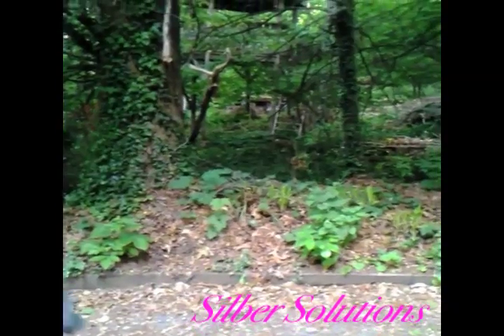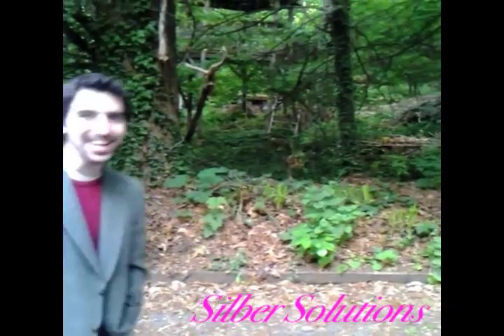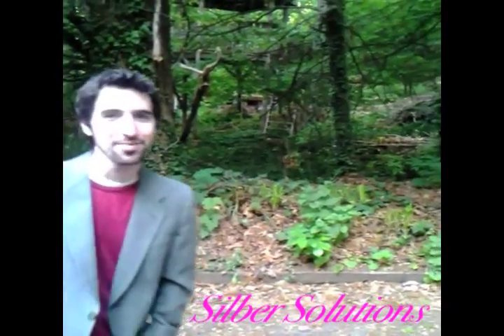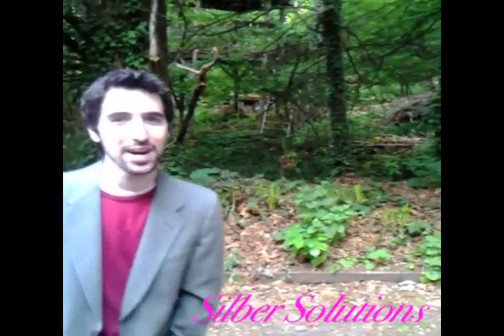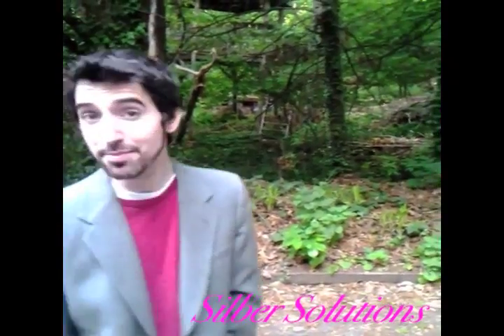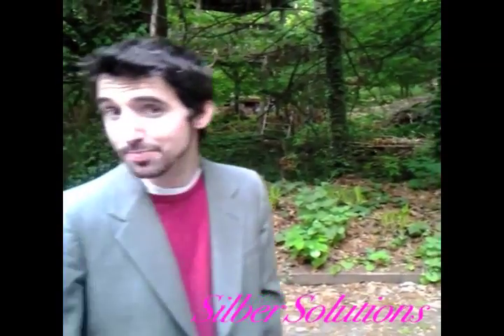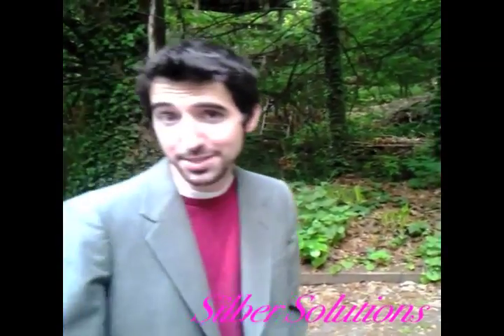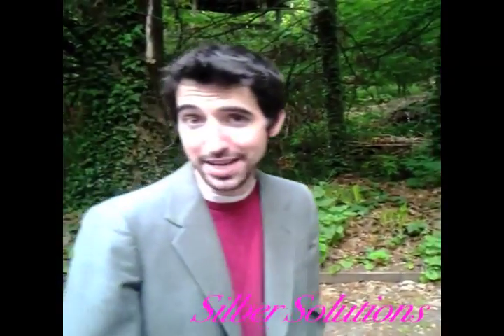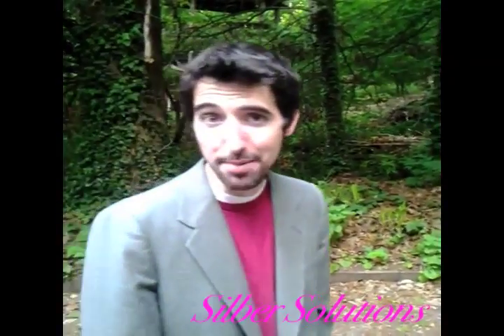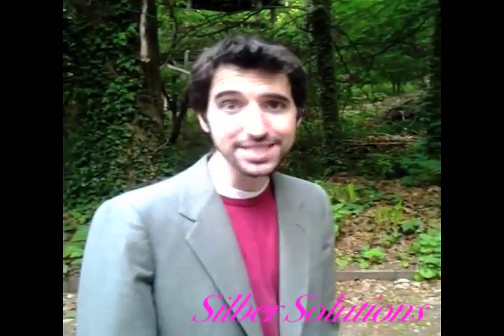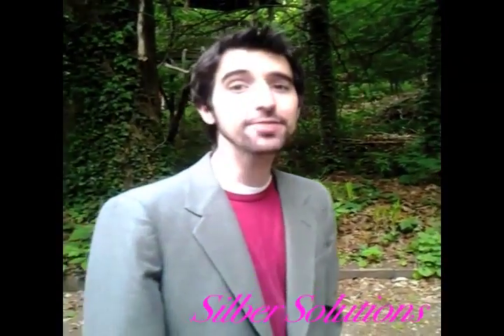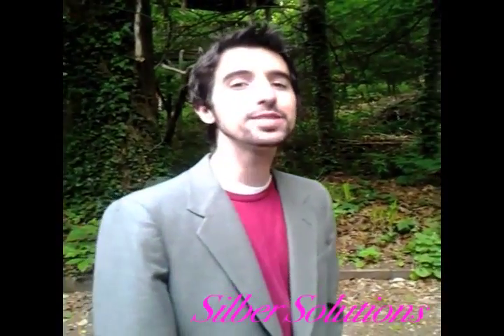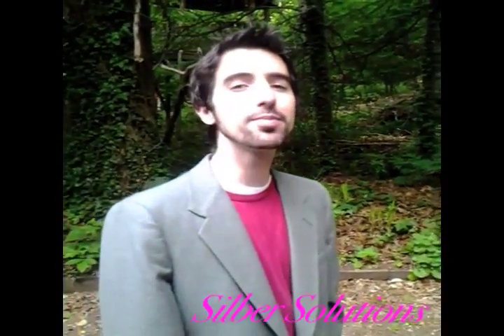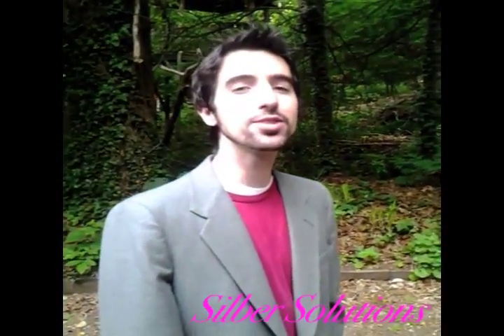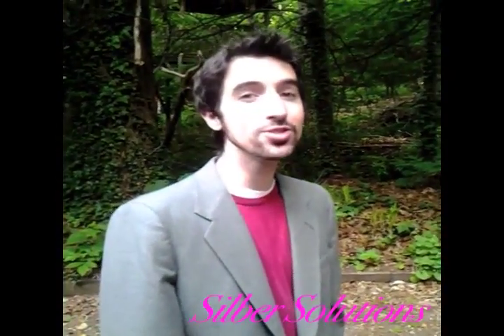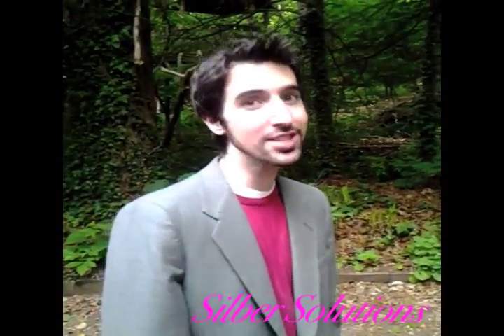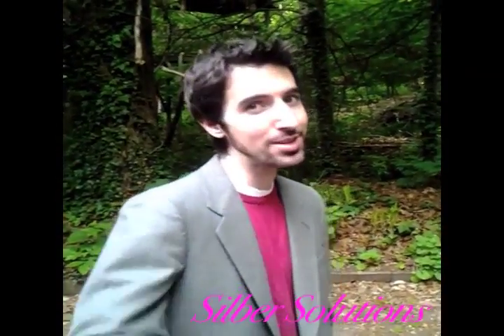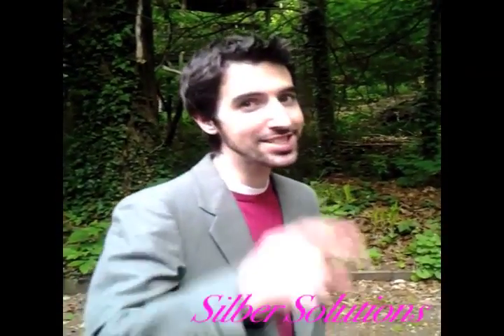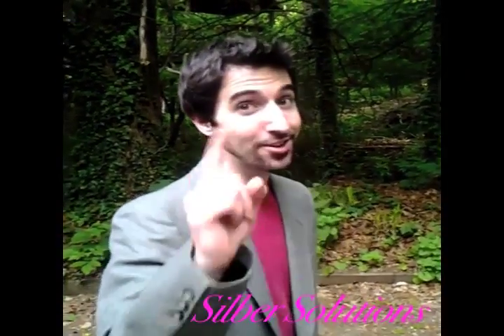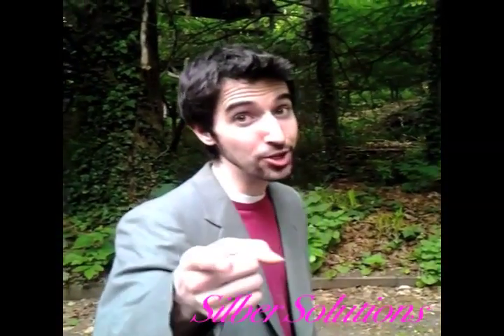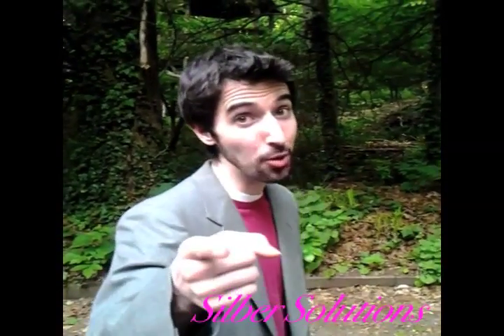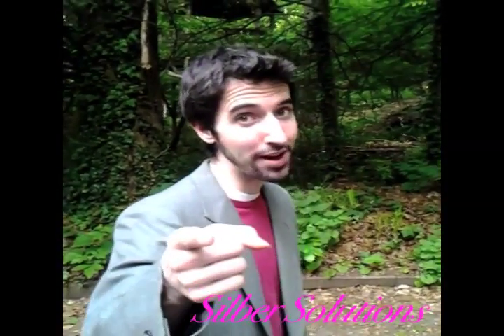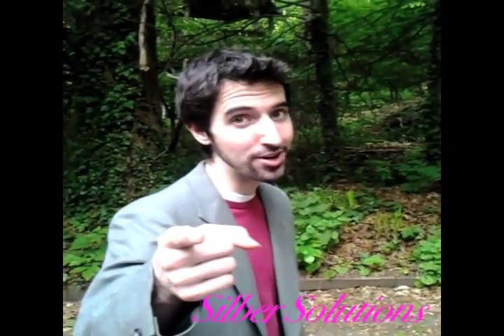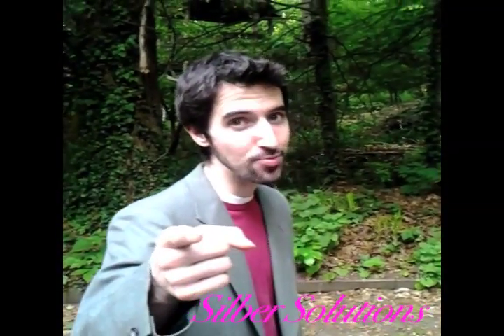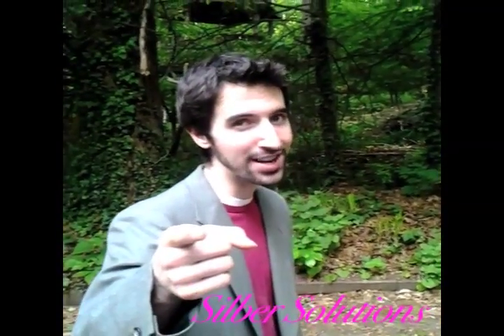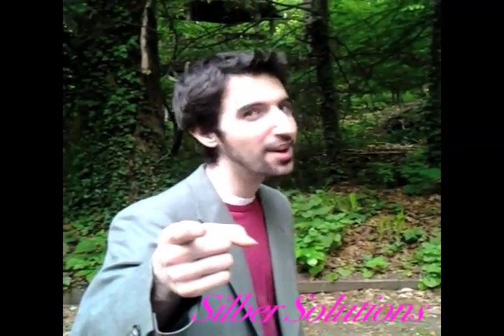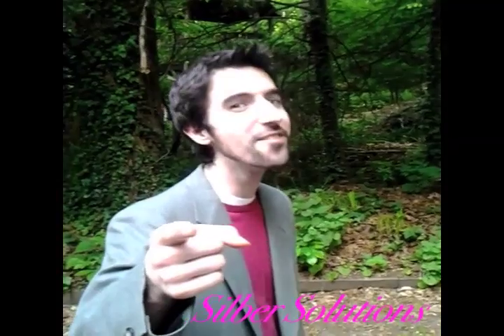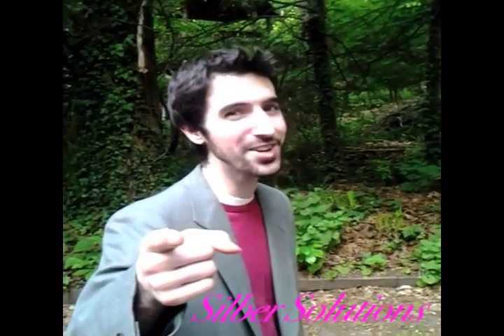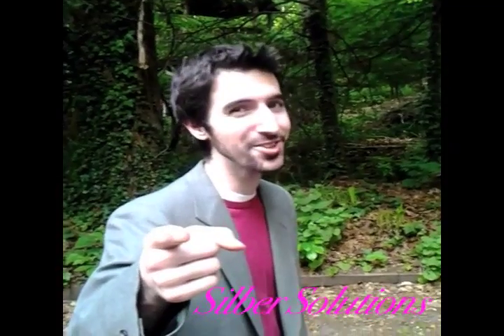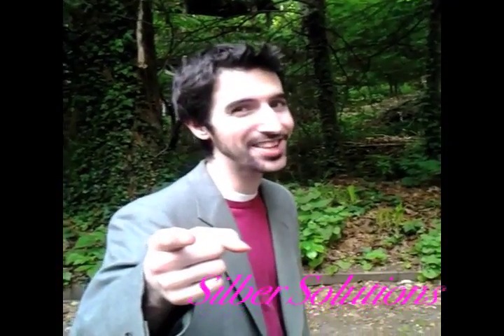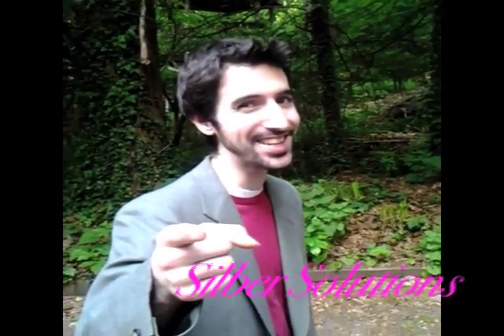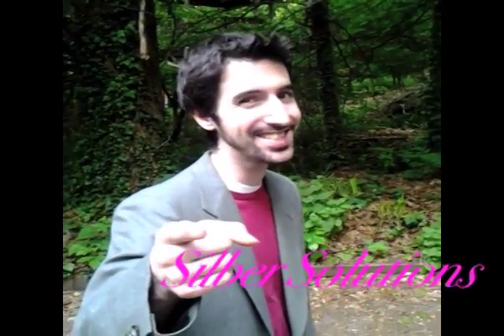Hey, my name's Benjamin Nabersack from Silver Solutions, and I want to tell you about our new product, phenolphthalein.